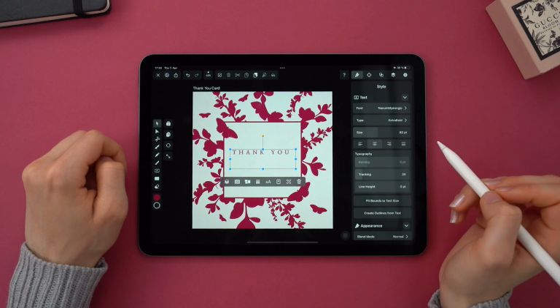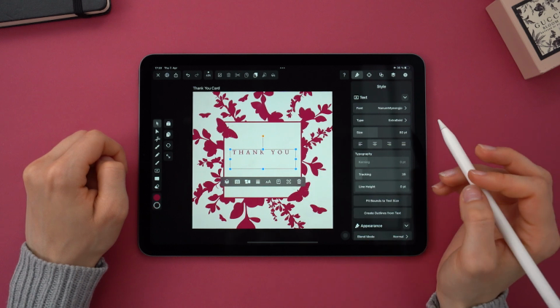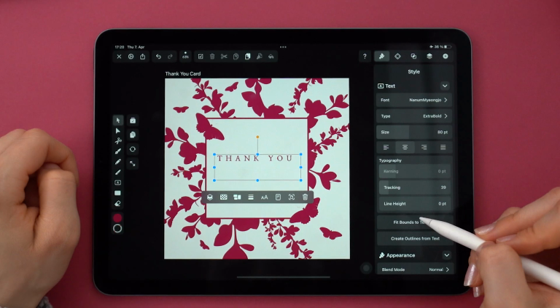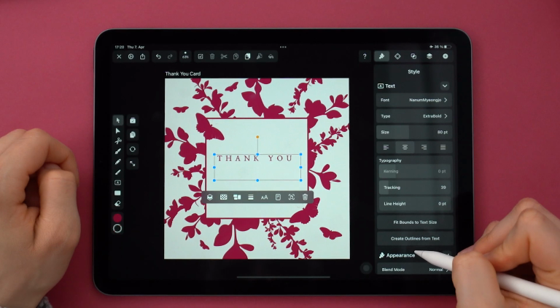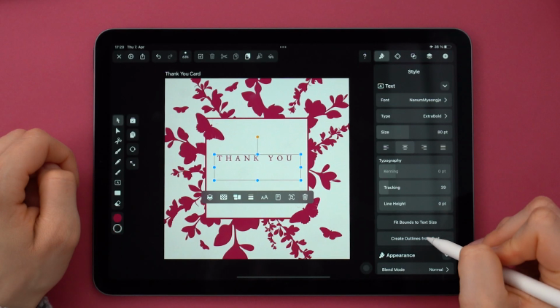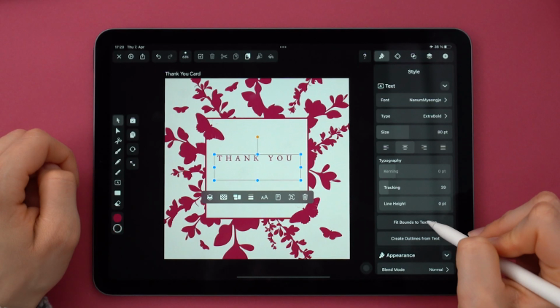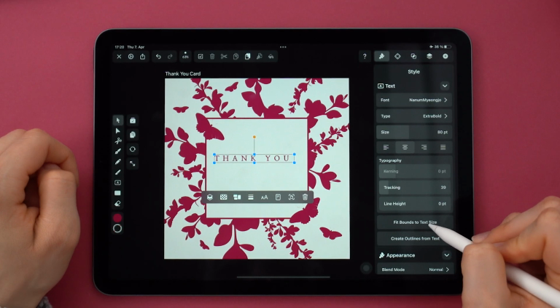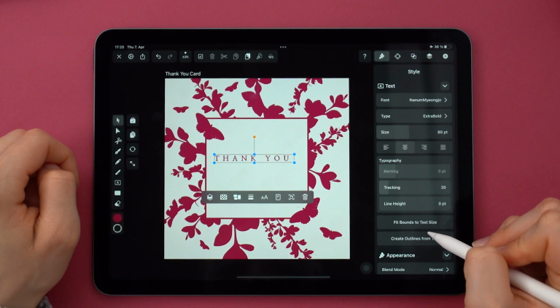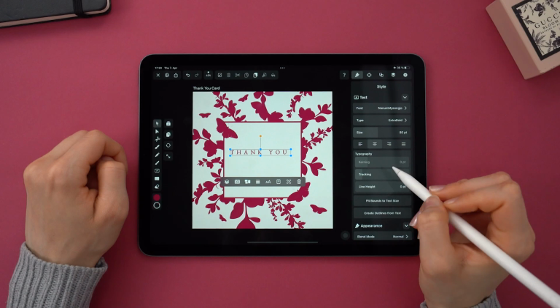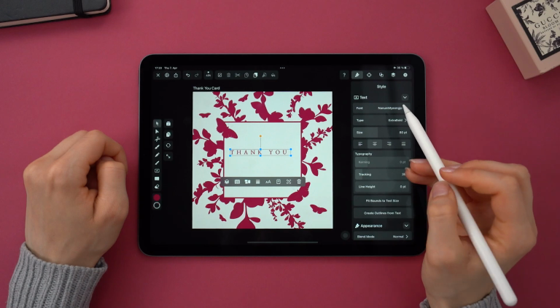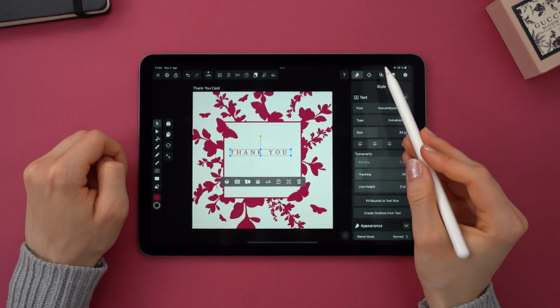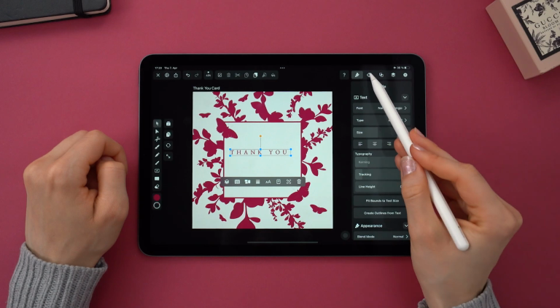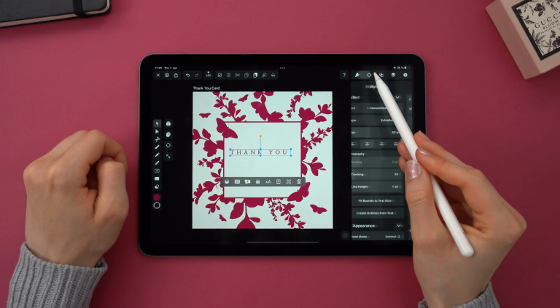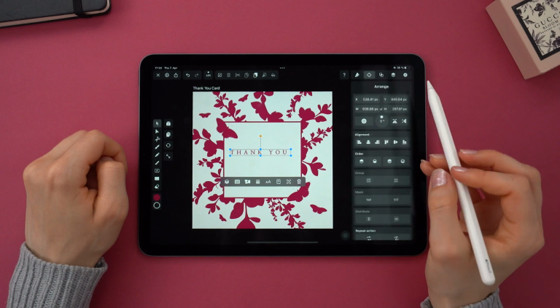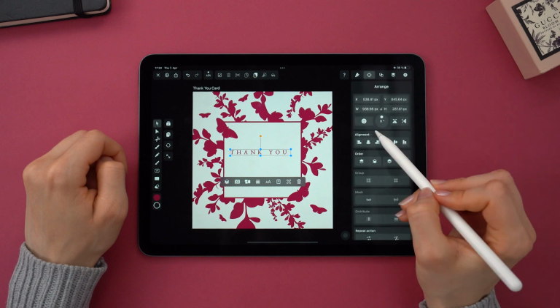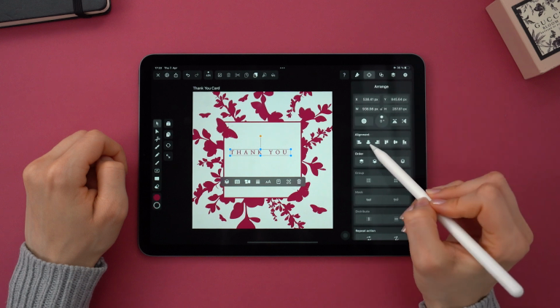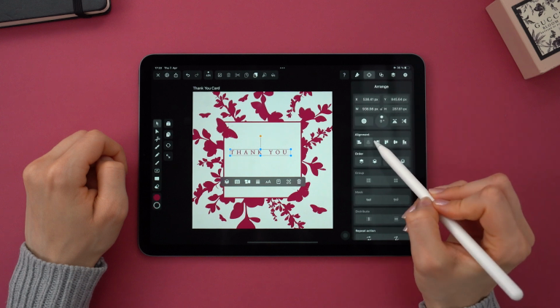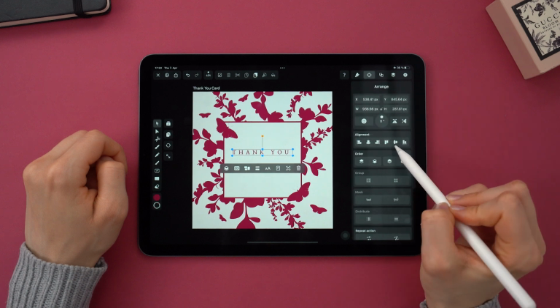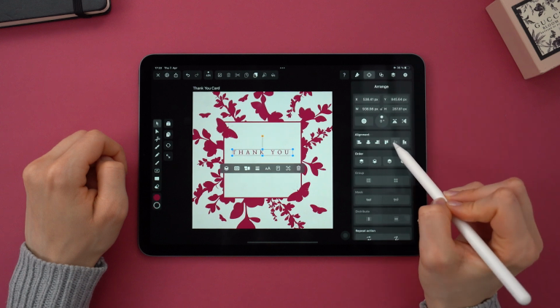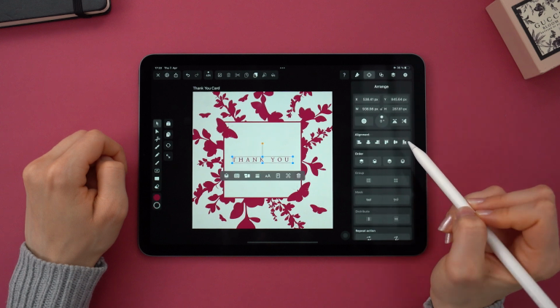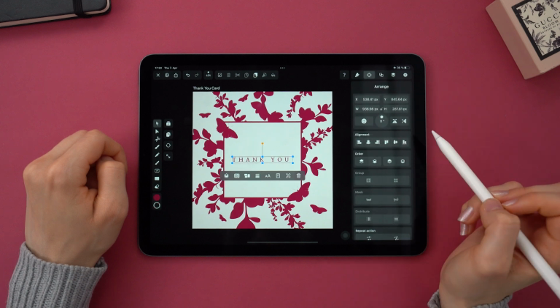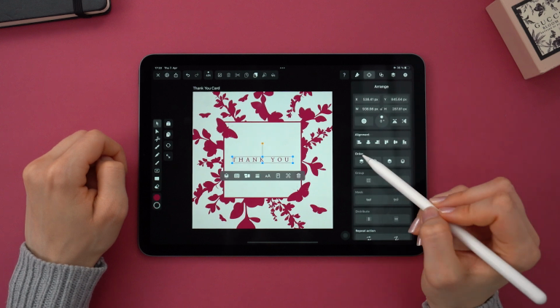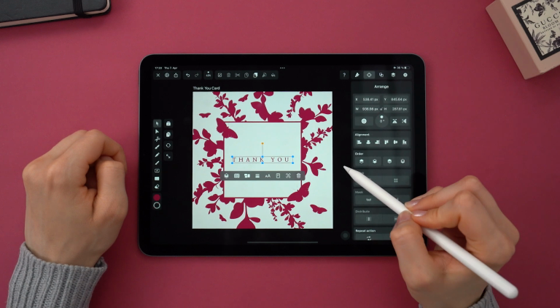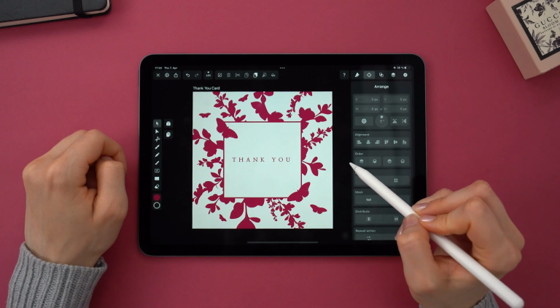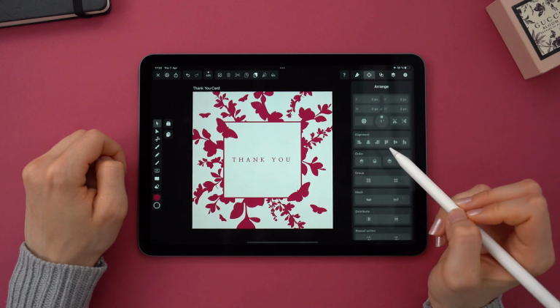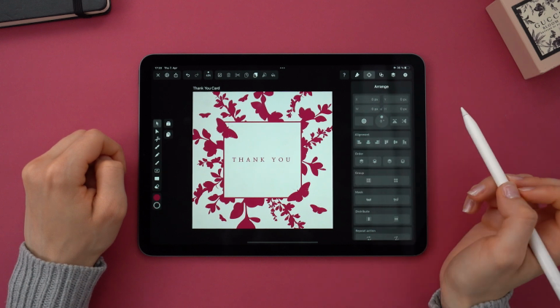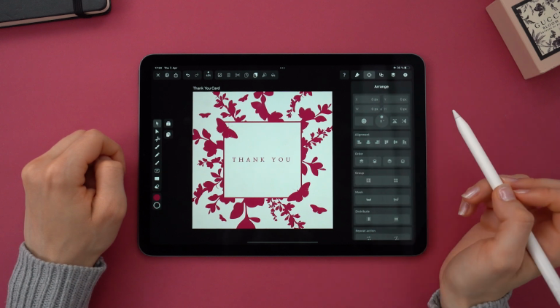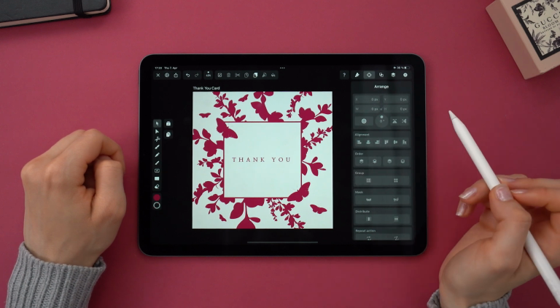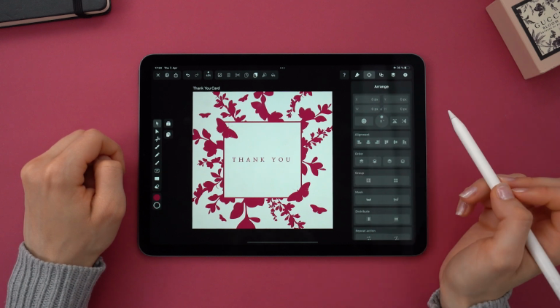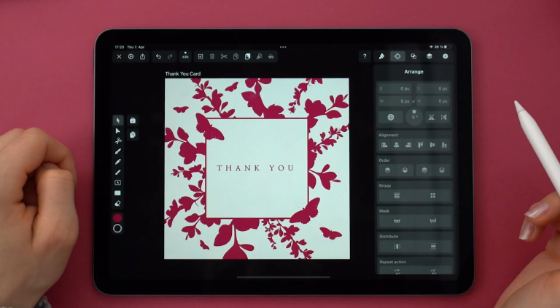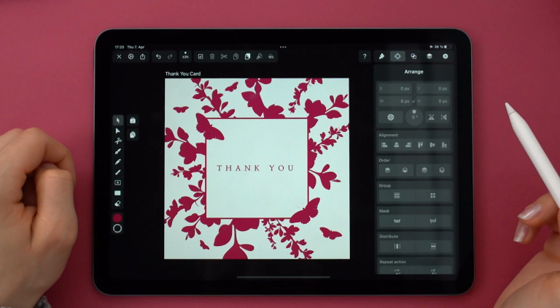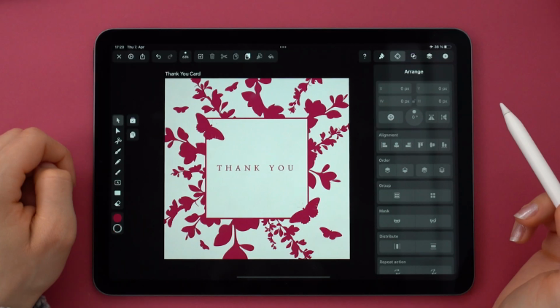I adjusted the tracking a bit with the slider. And then I tapped on fit bounds to text size. Then I centered it, of course.